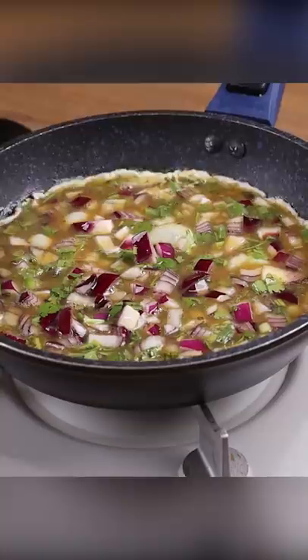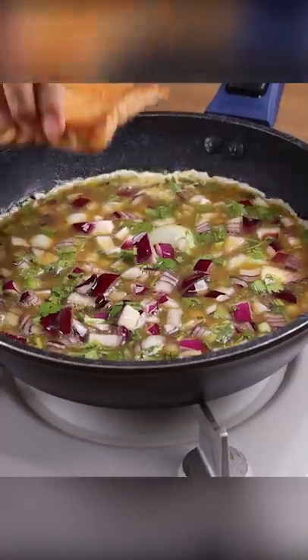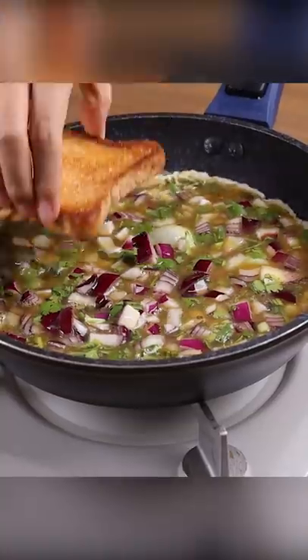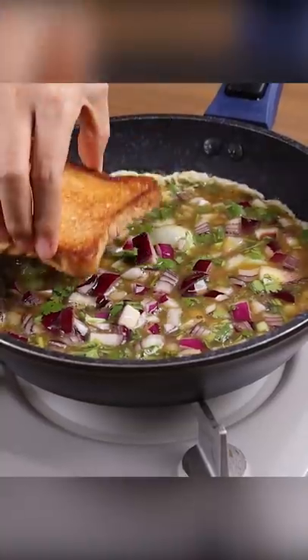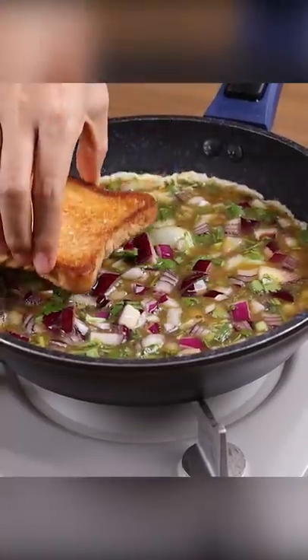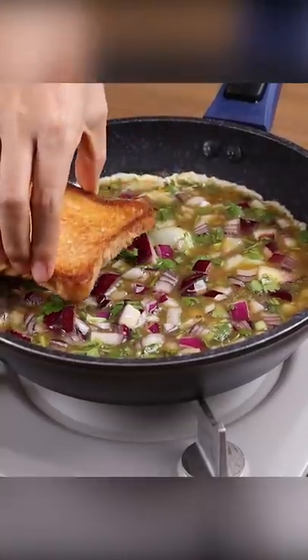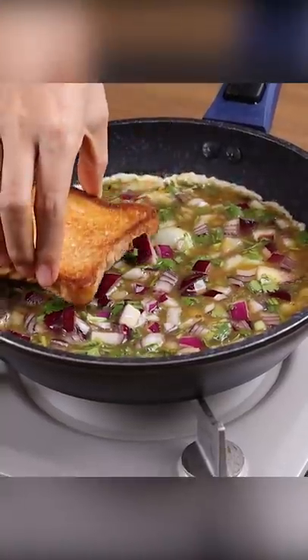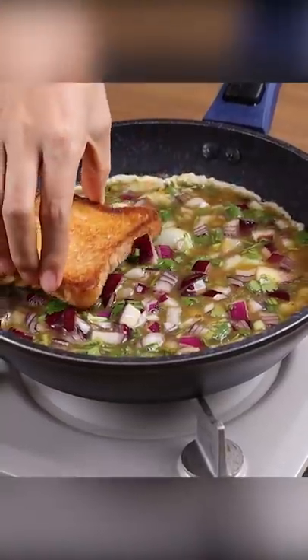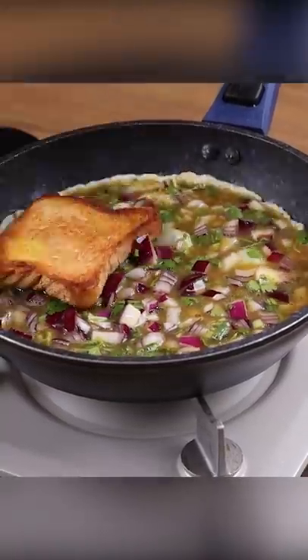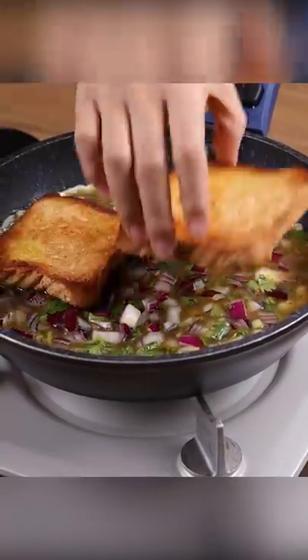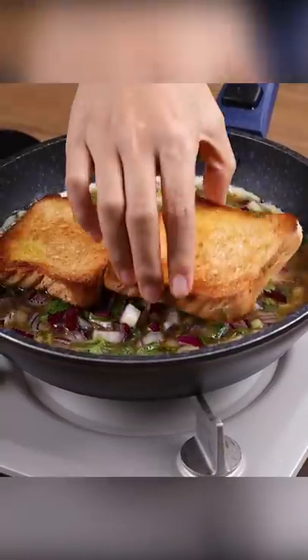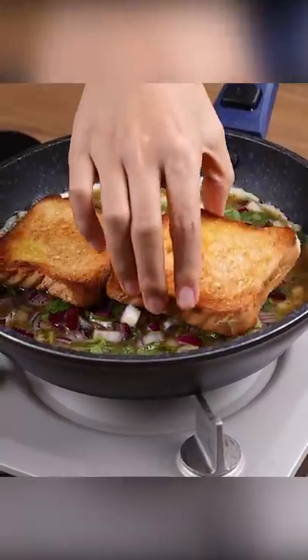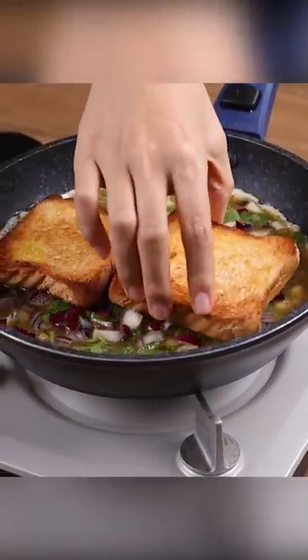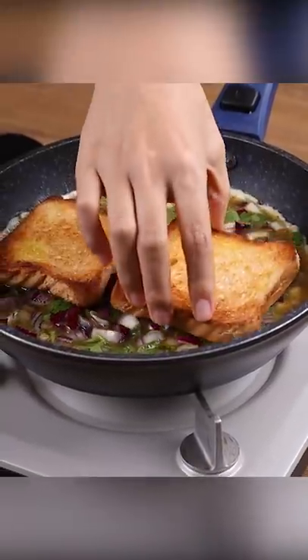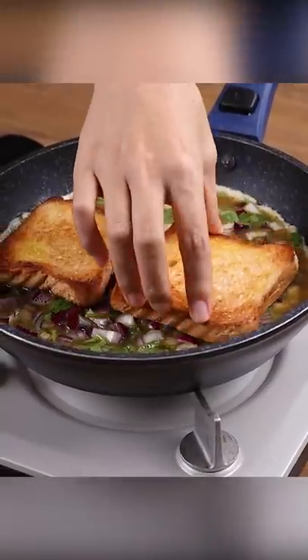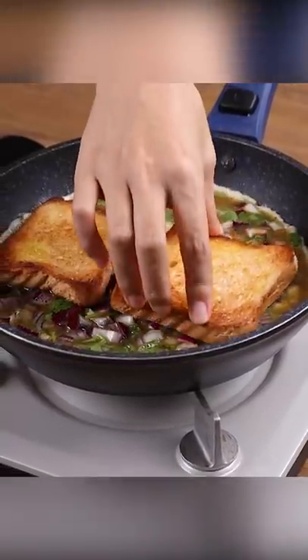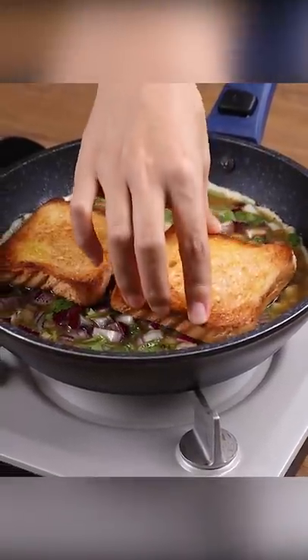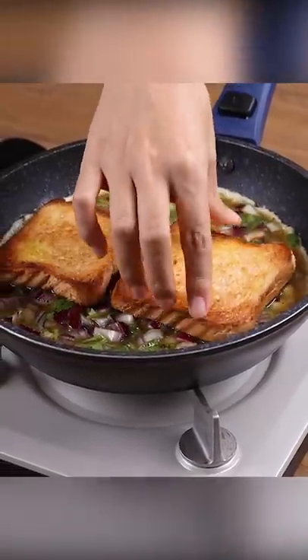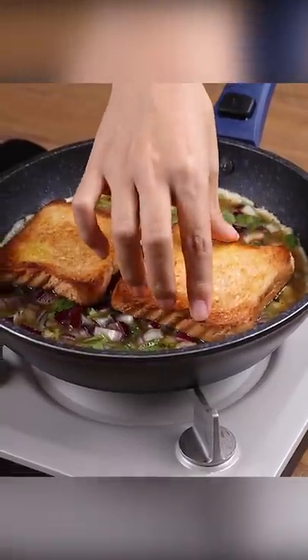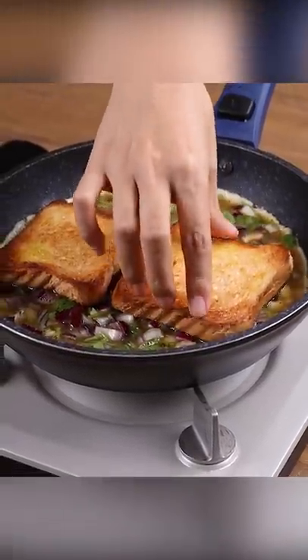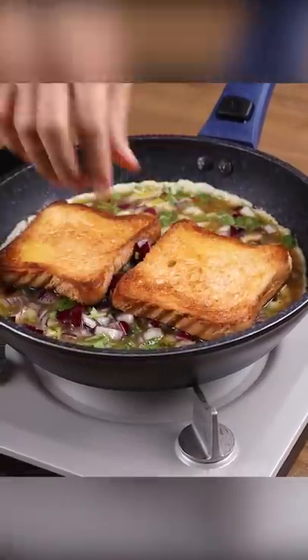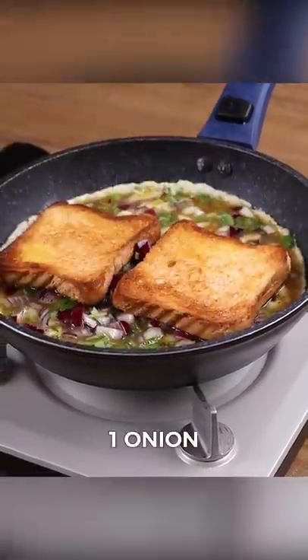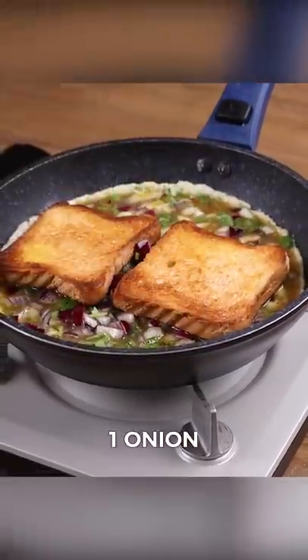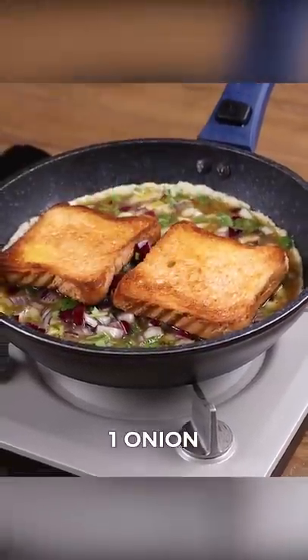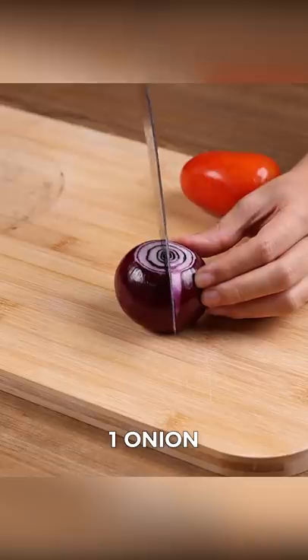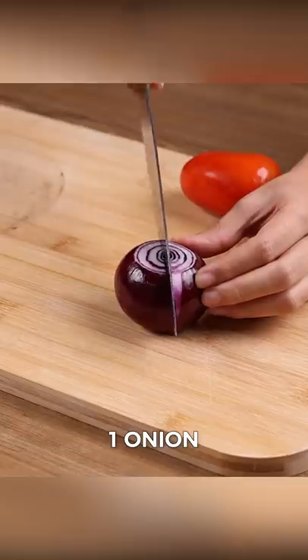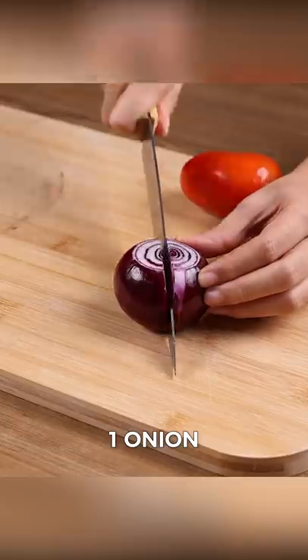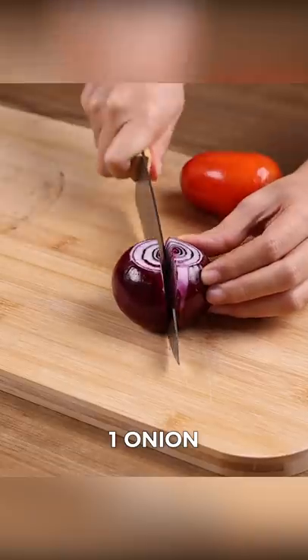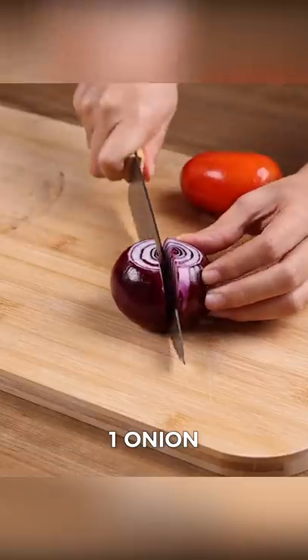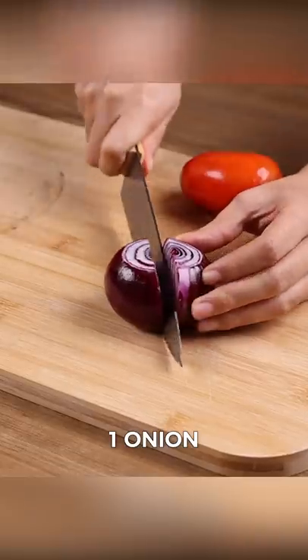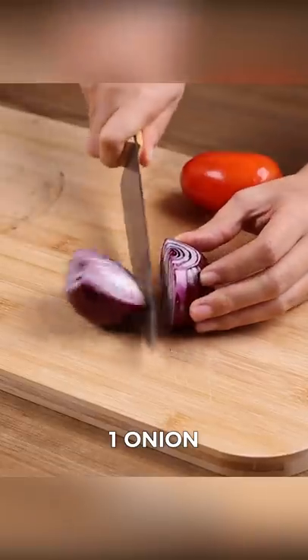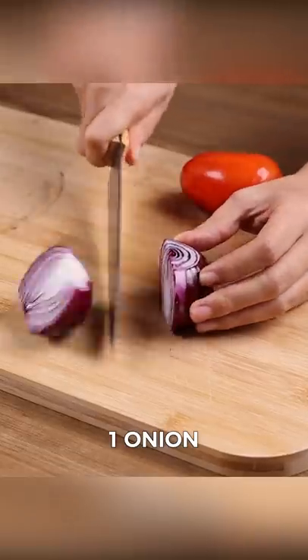Everyone is surprised when I make breakfast like this. For this recipe, we will need one onion.